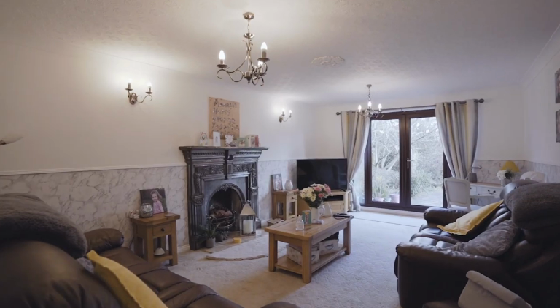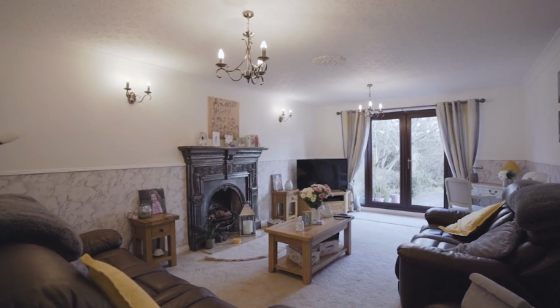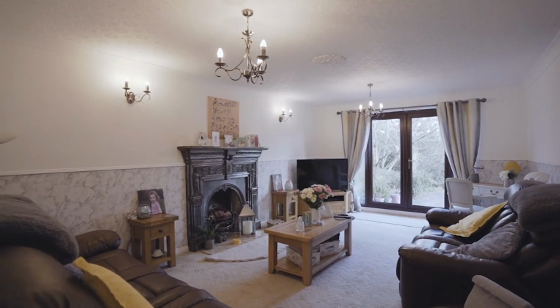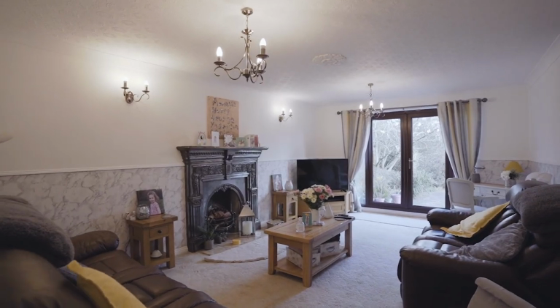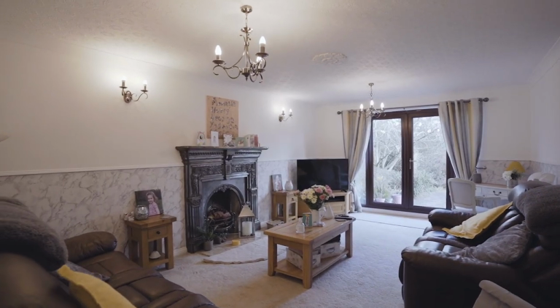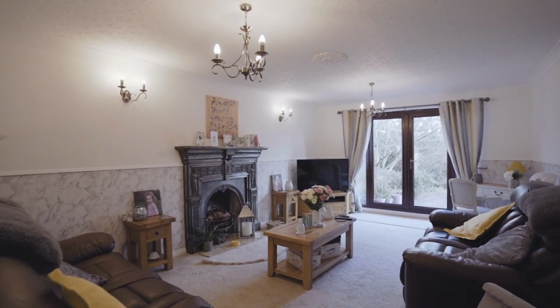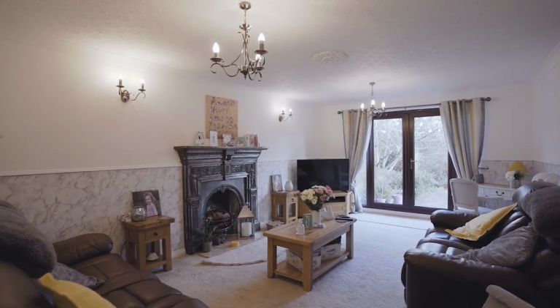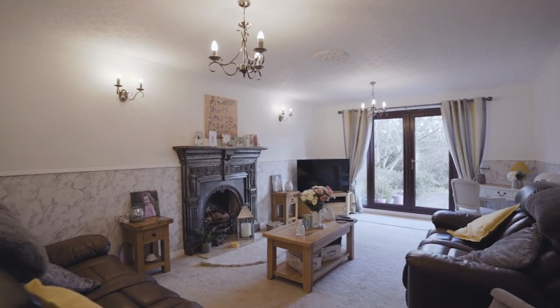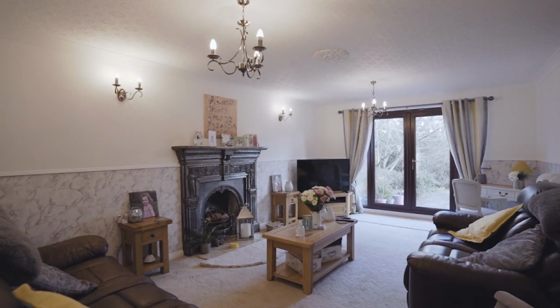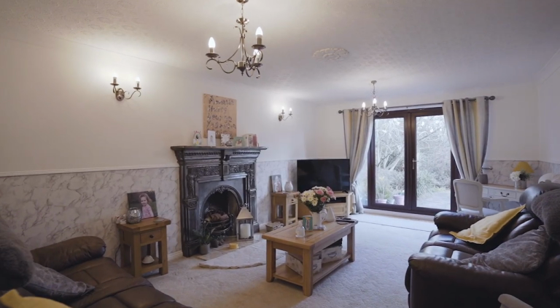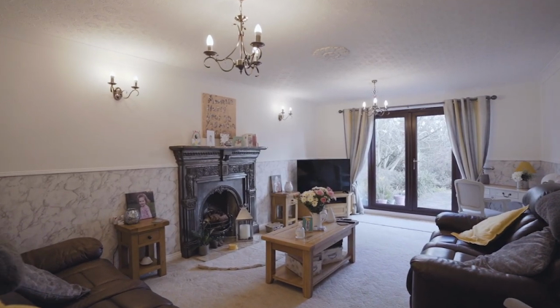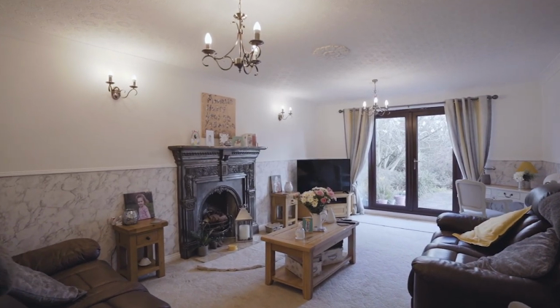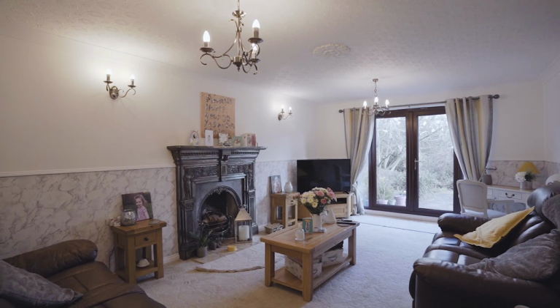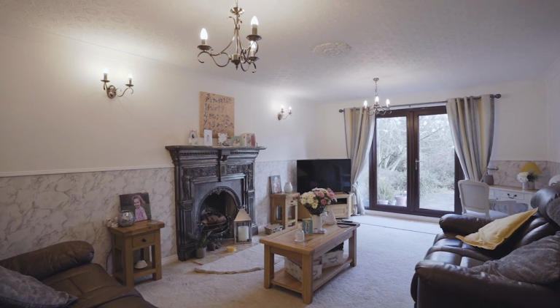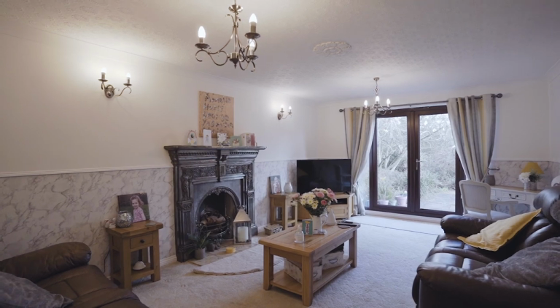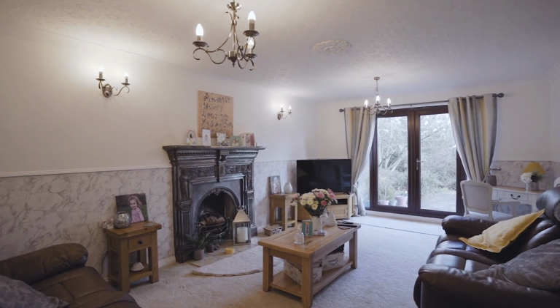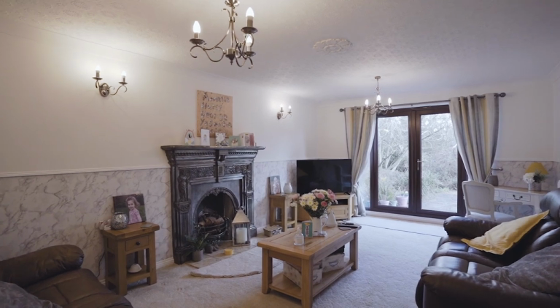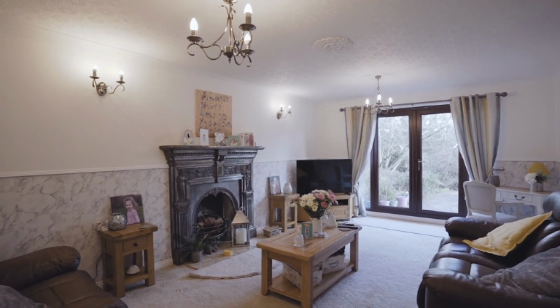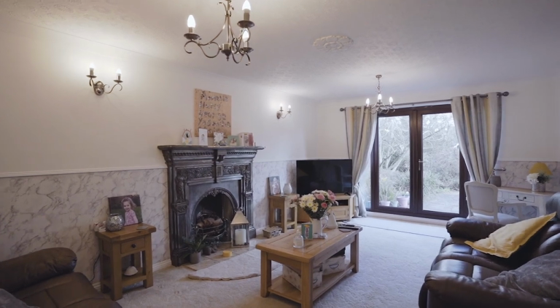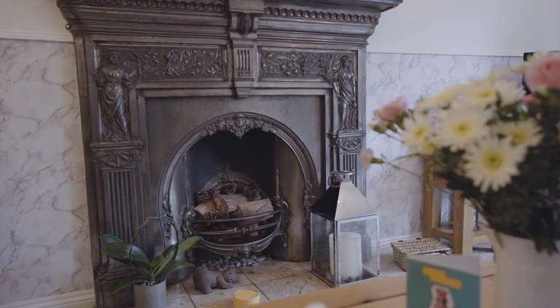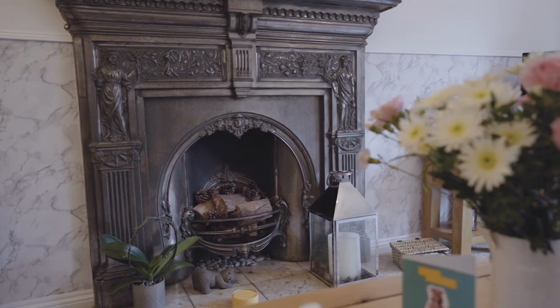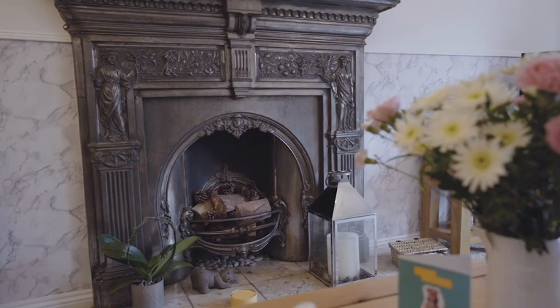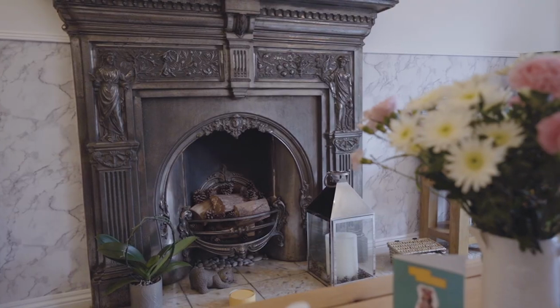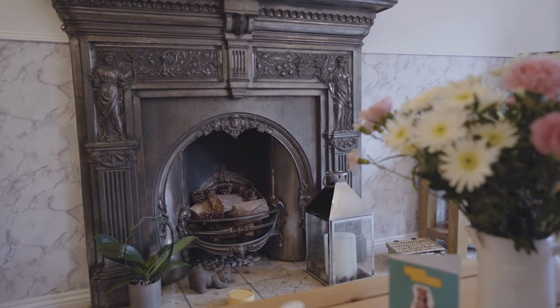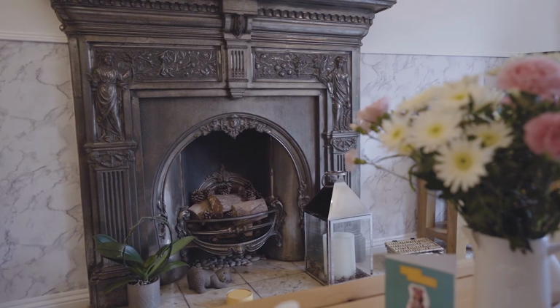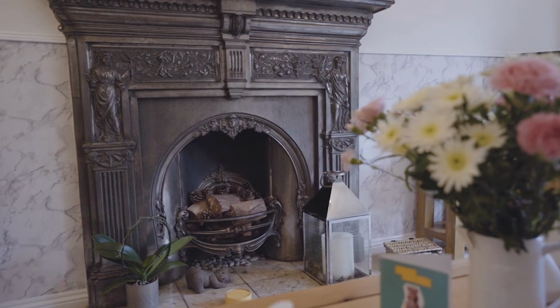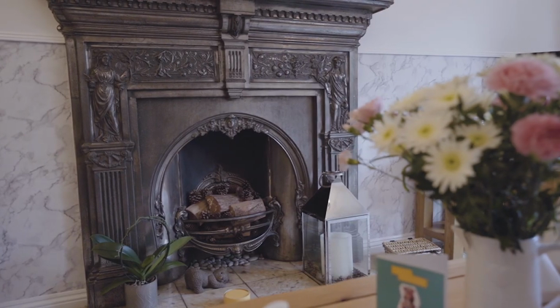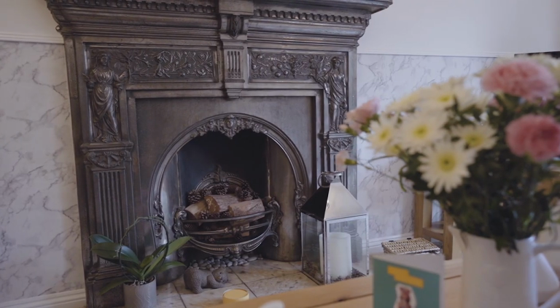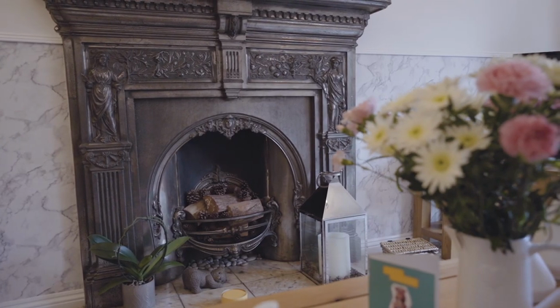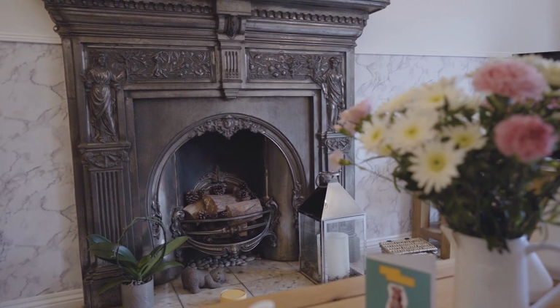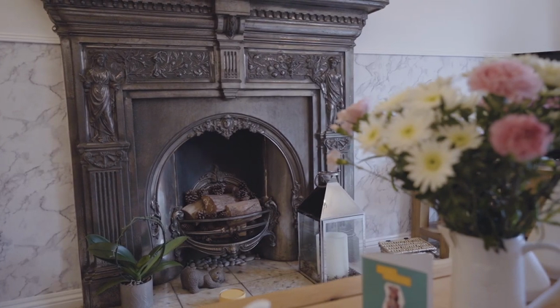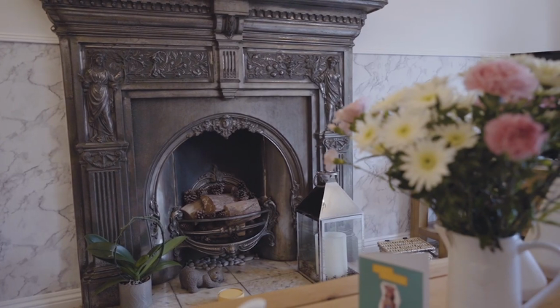In the living room it's a great size and has a fabulous fireplace with French doors out to the garden.